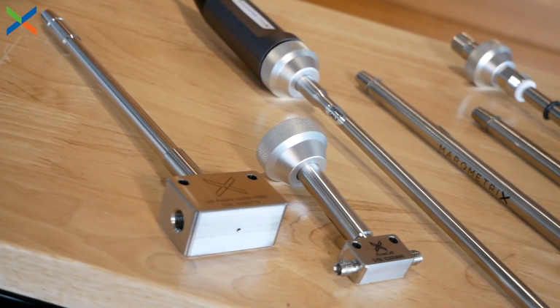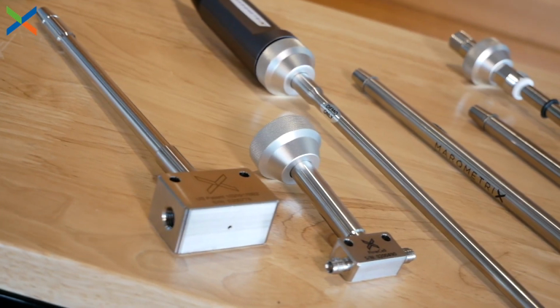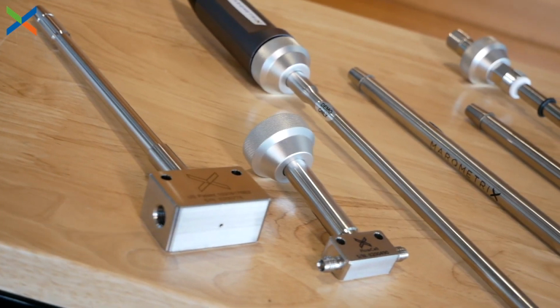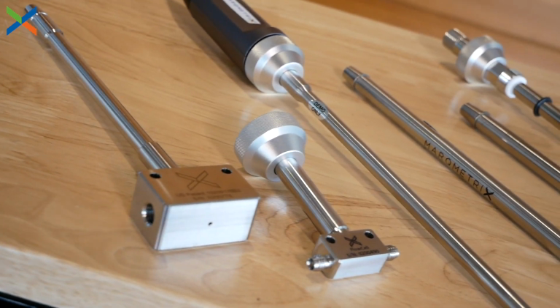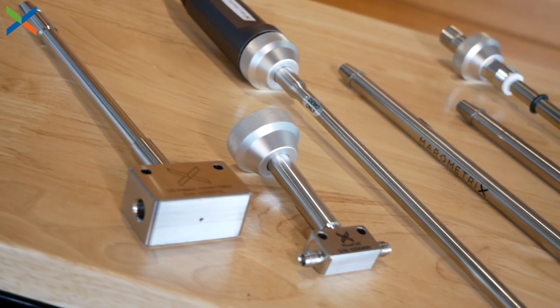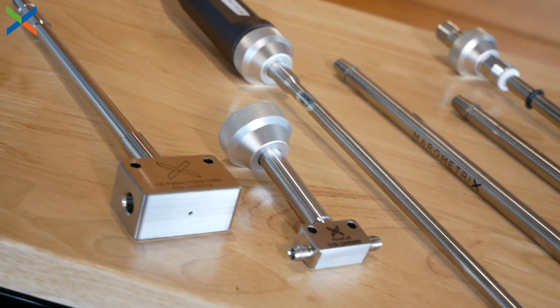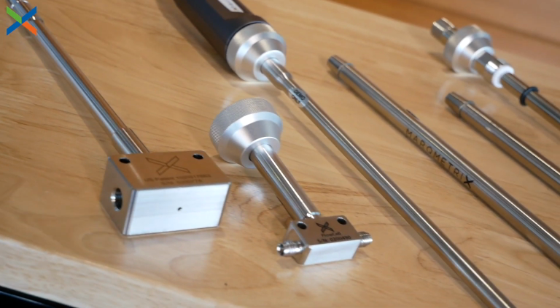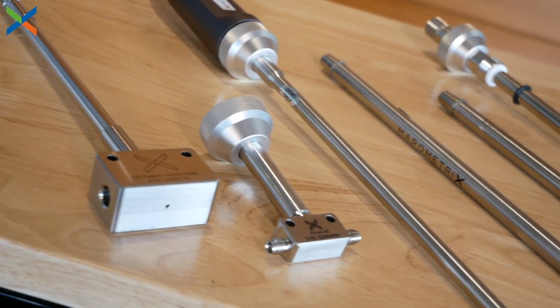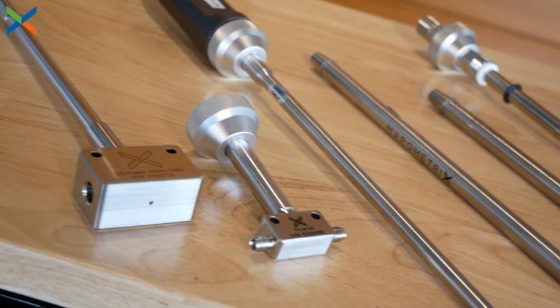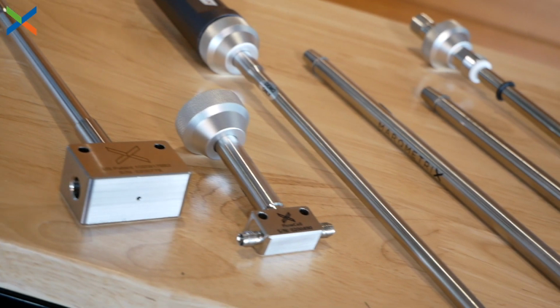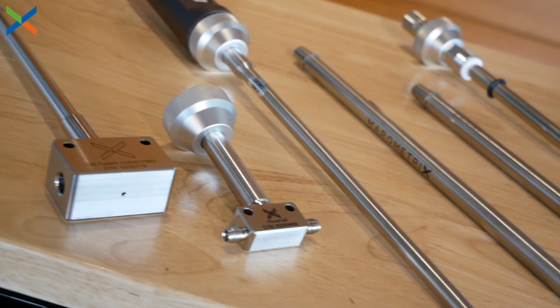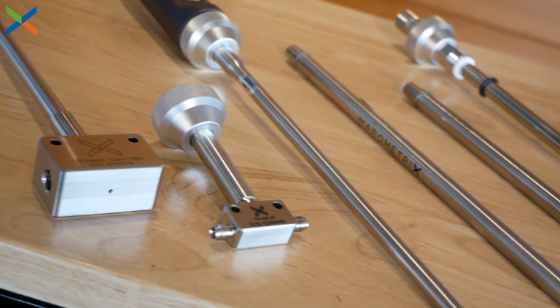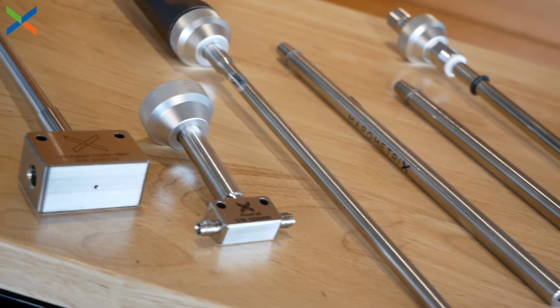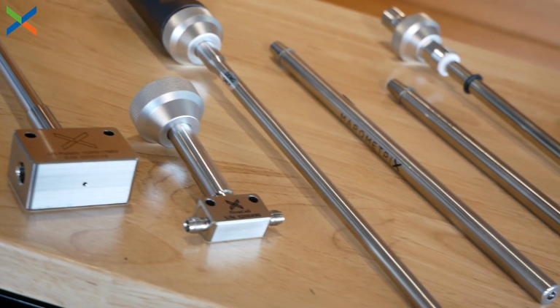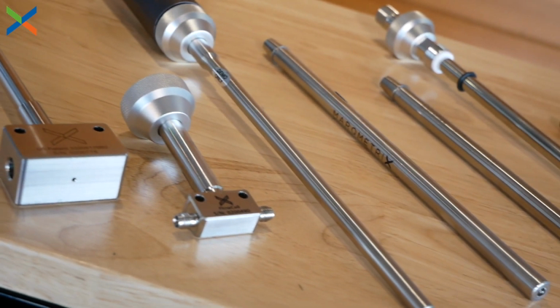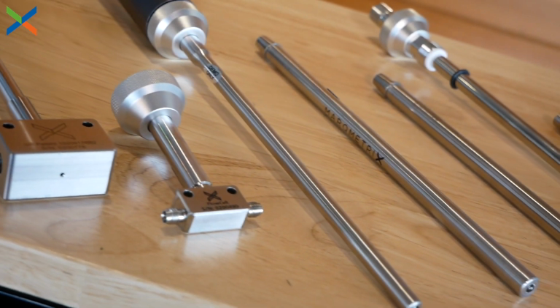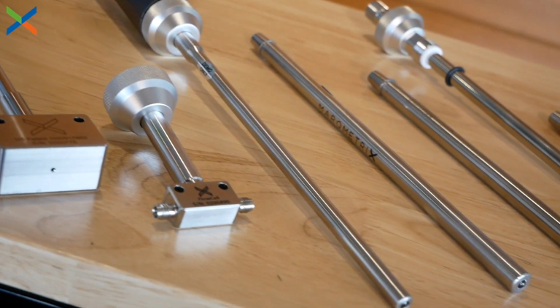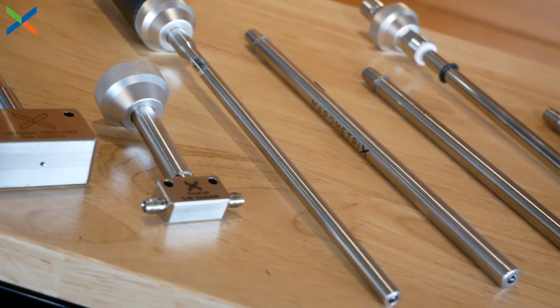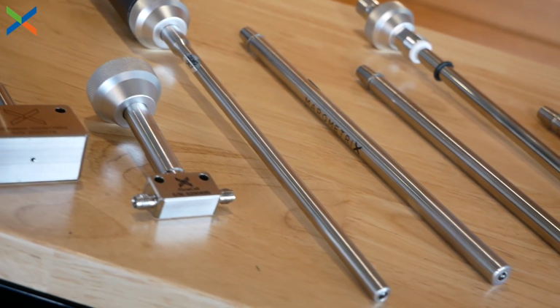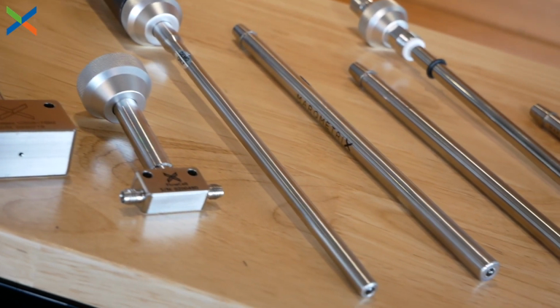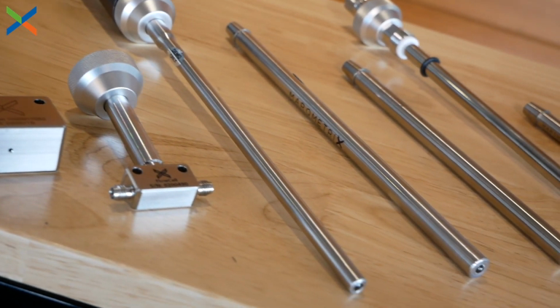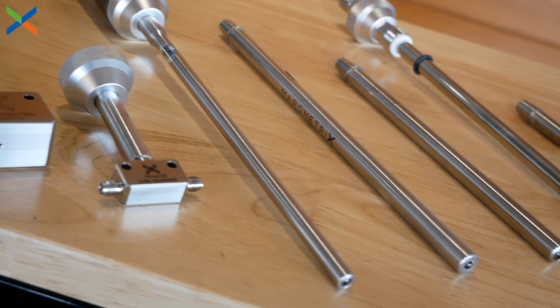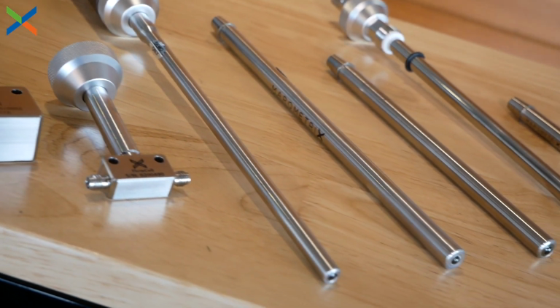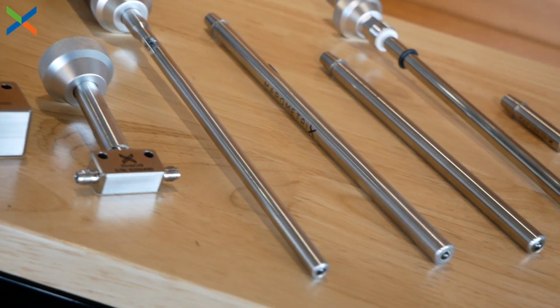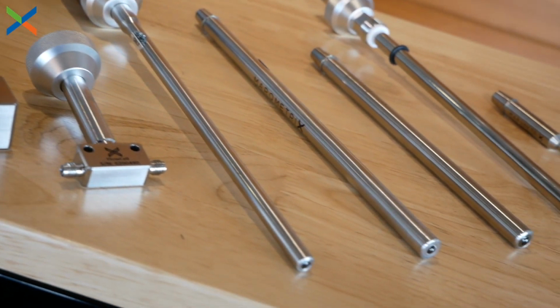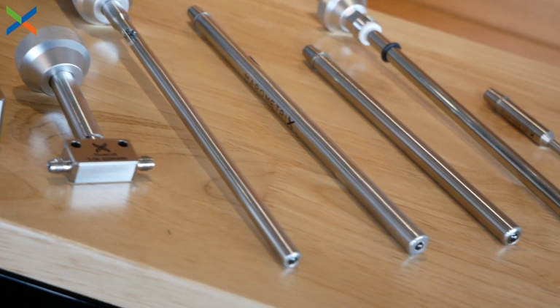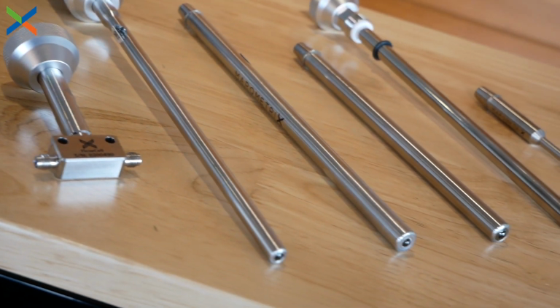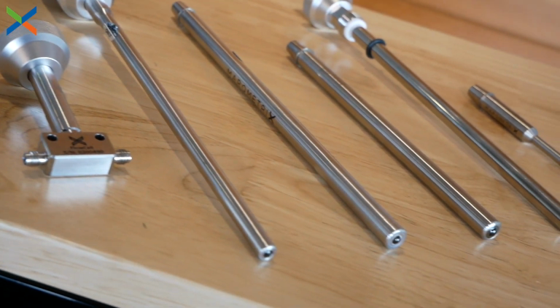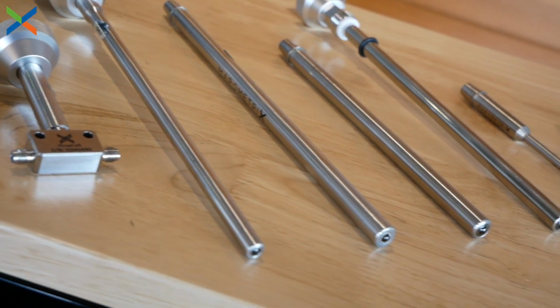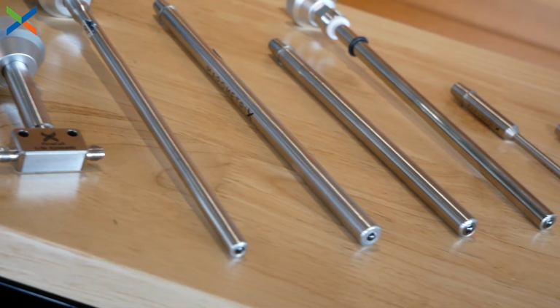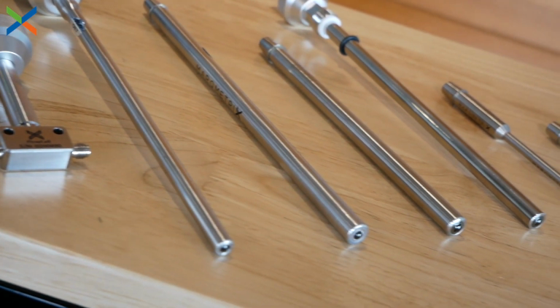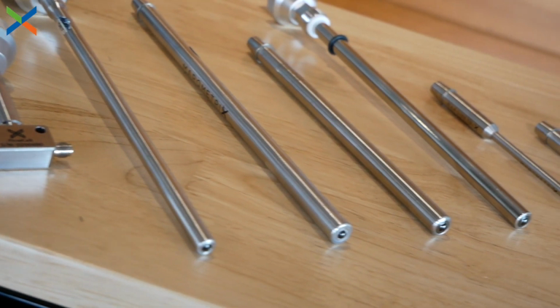Our lineup of standard fiber probes will allow you to measure compounds in any form: solids, liquids, gas, slurries, pastes, and gels.